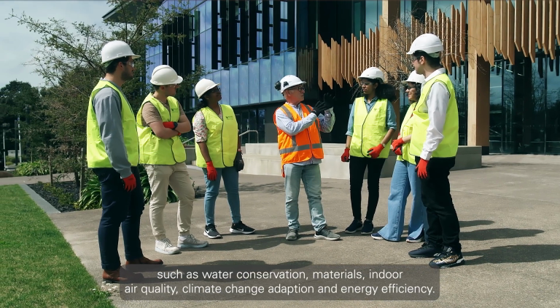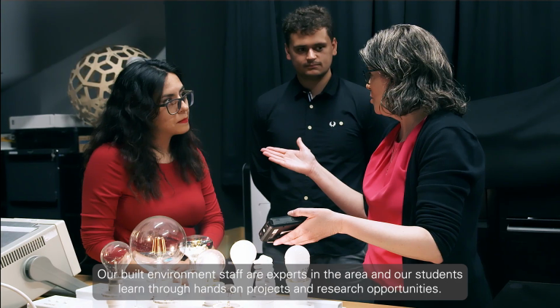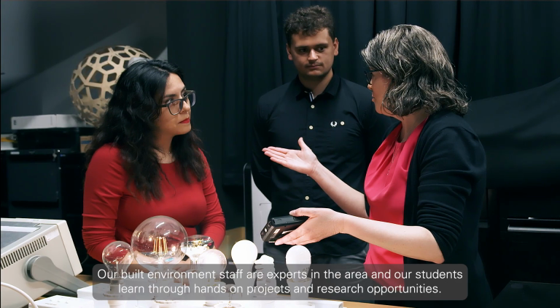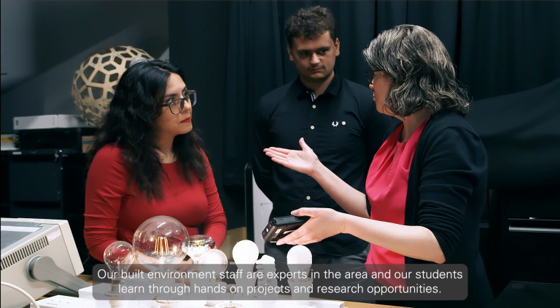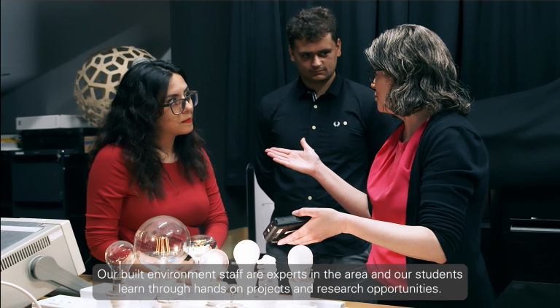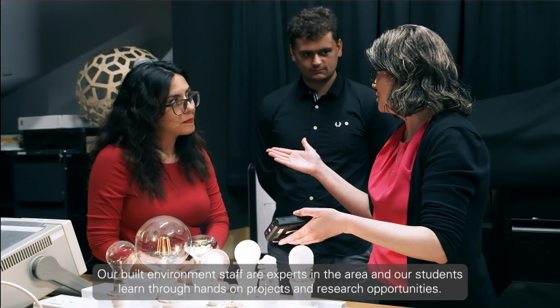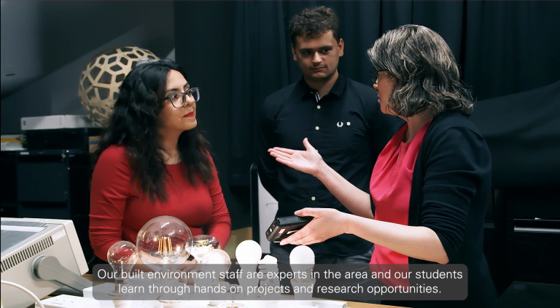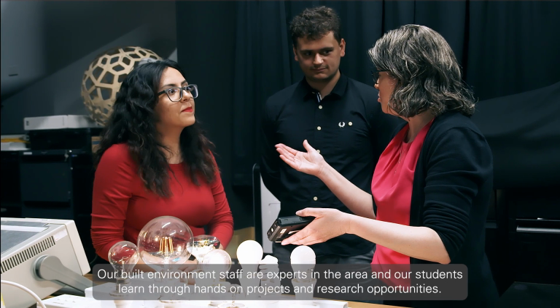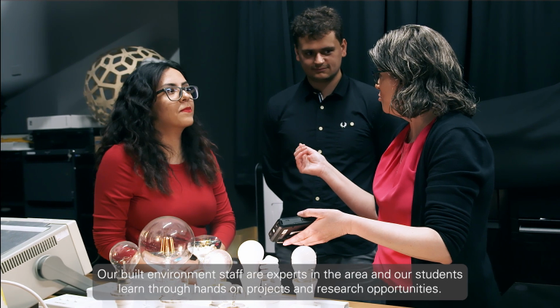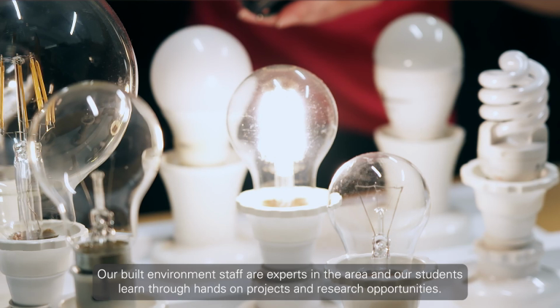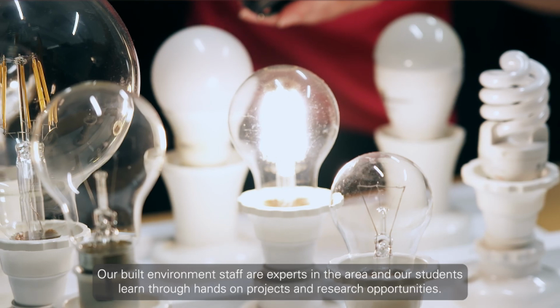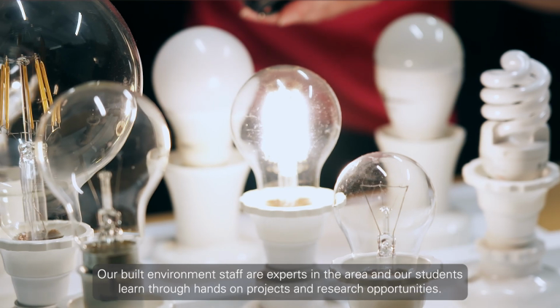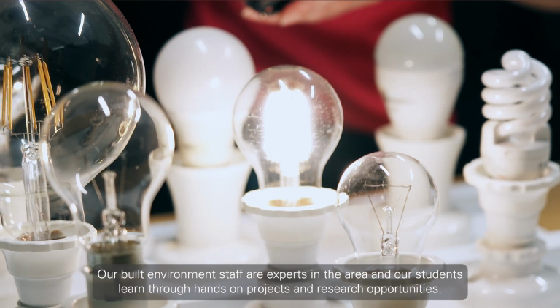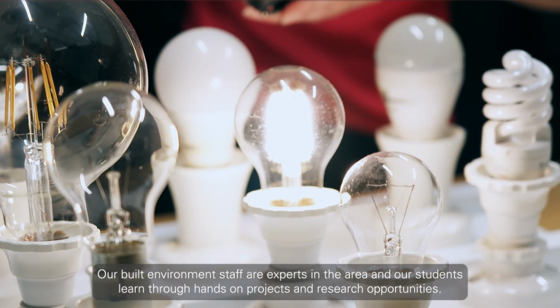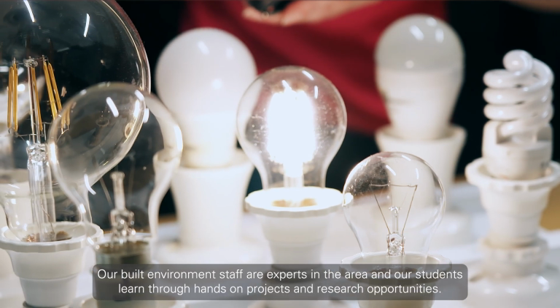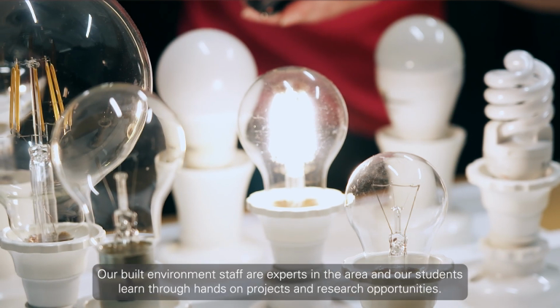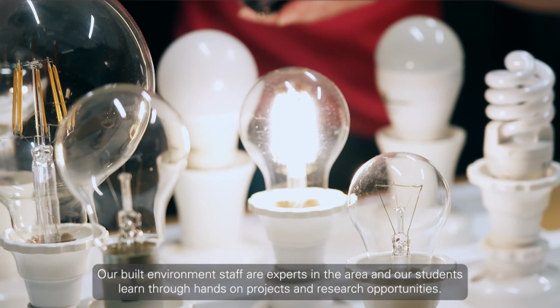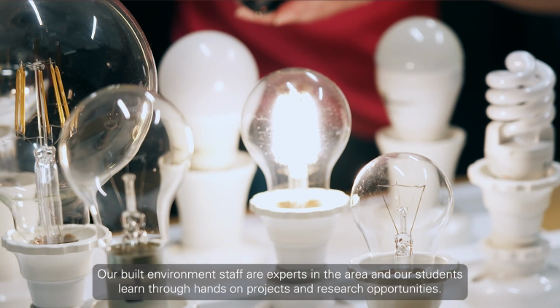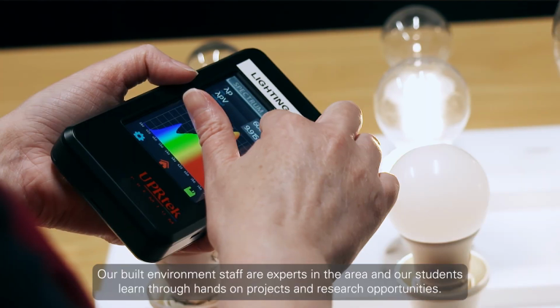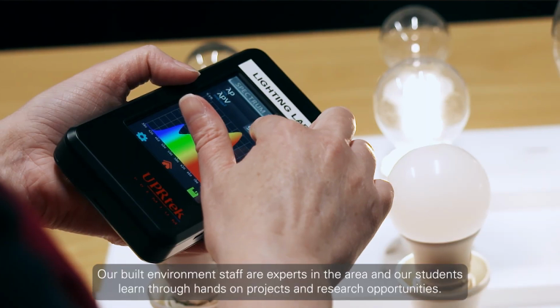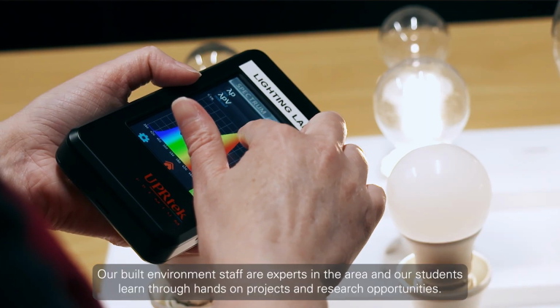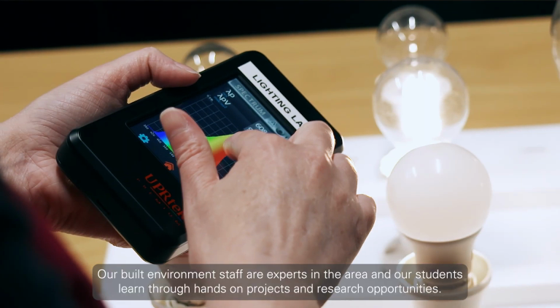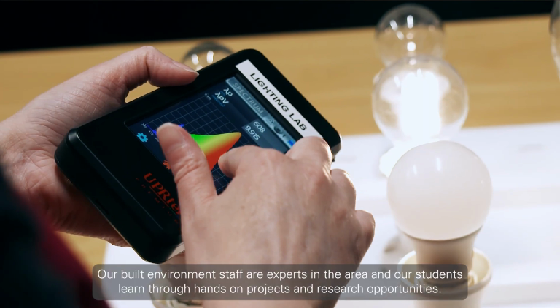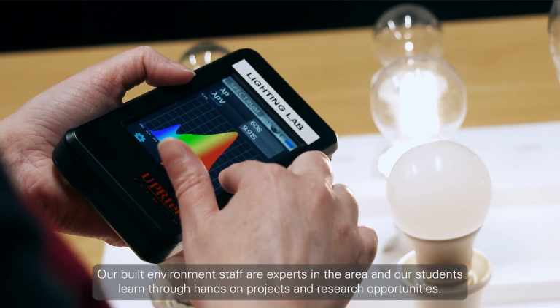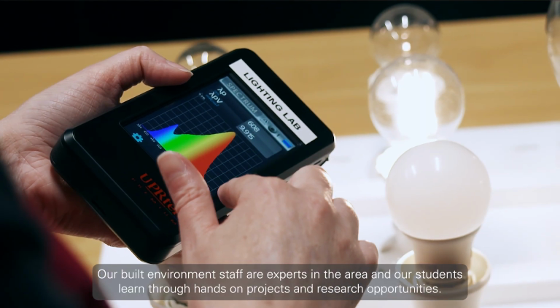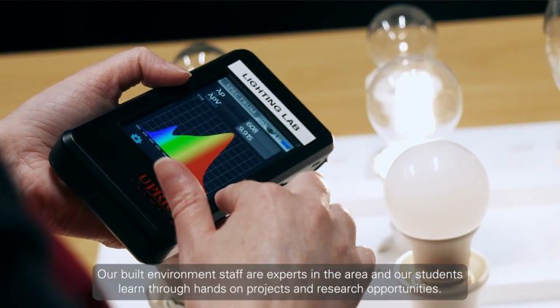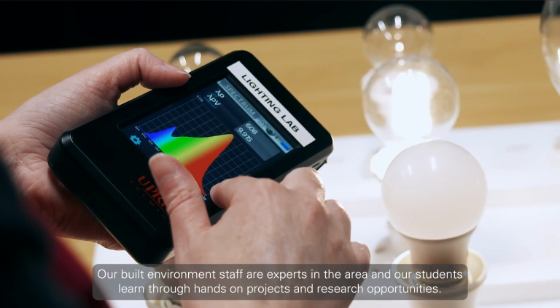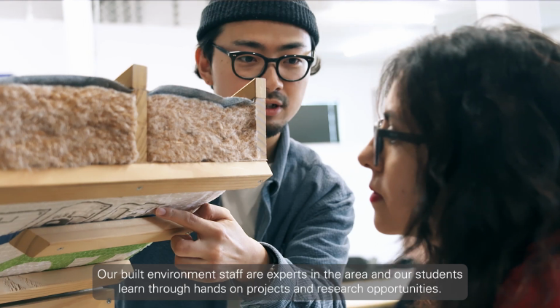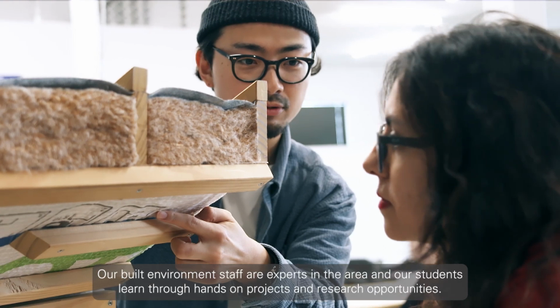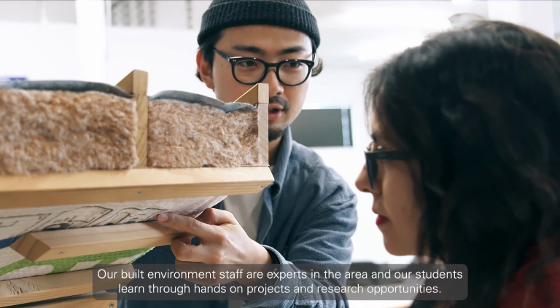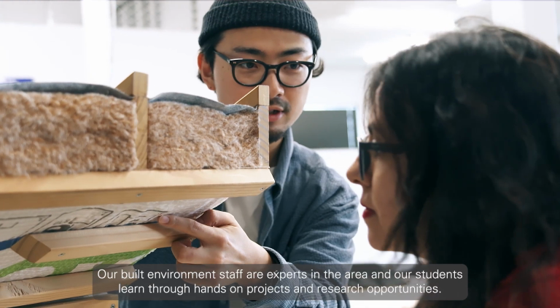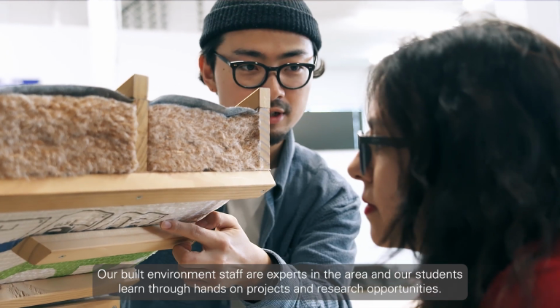Our built environment staff are experts in the area, and our students learn through hands-on projects and research opportunities.